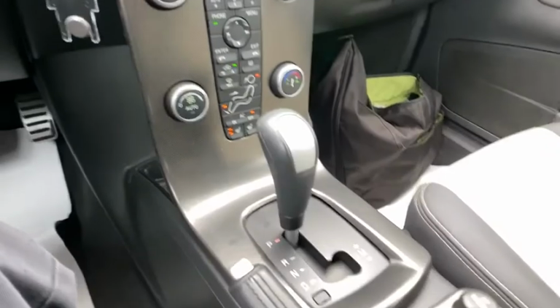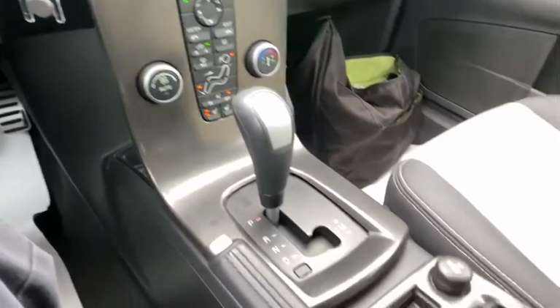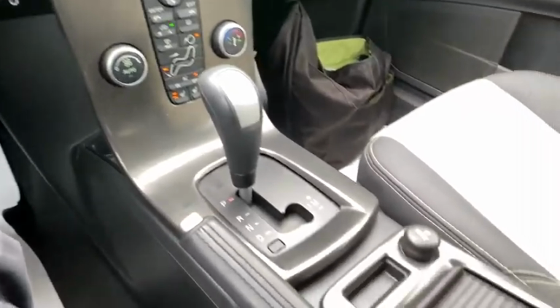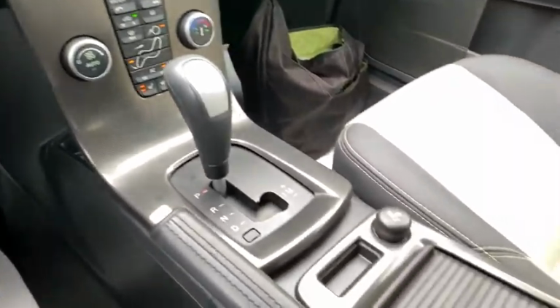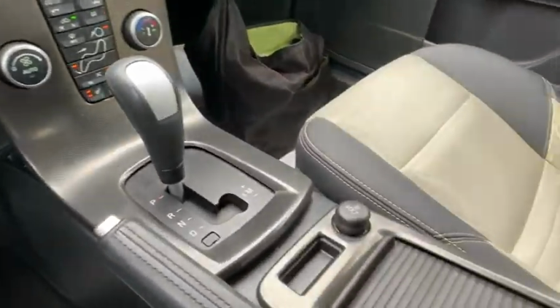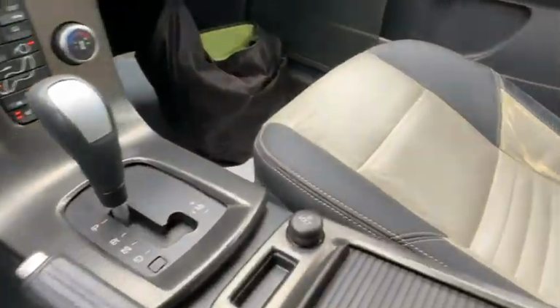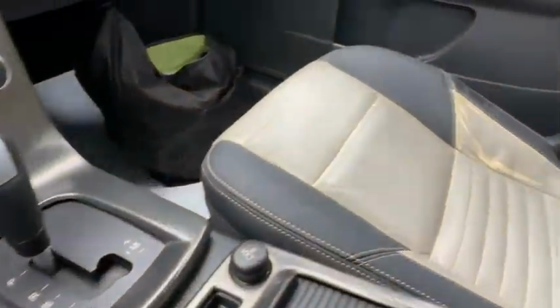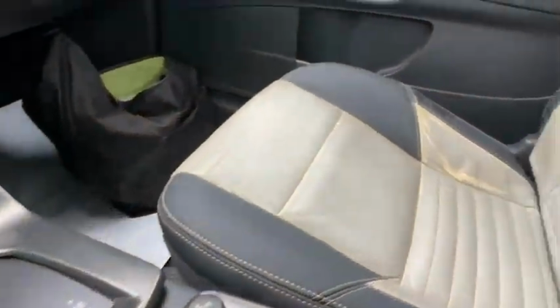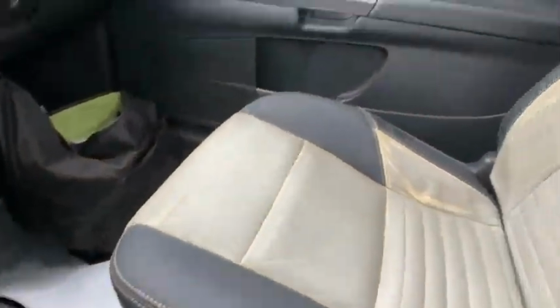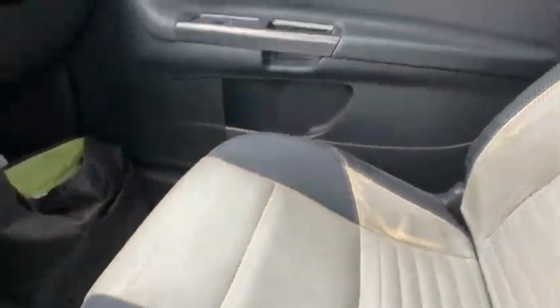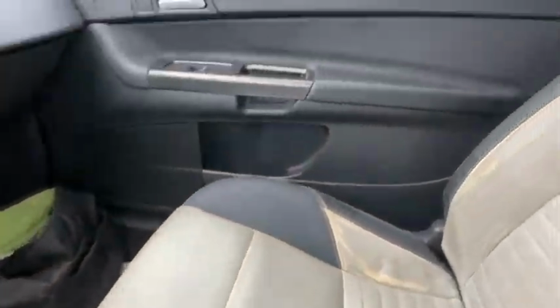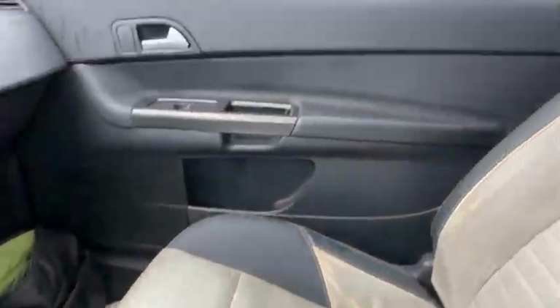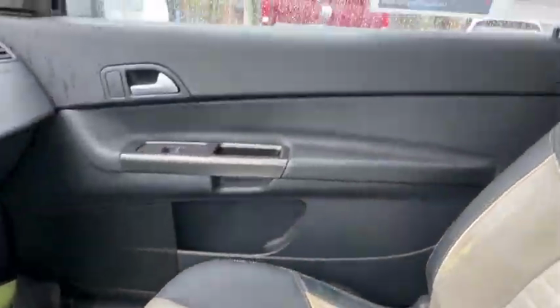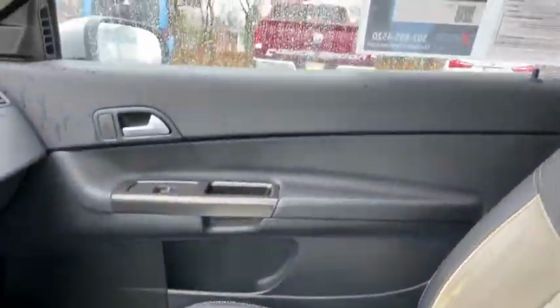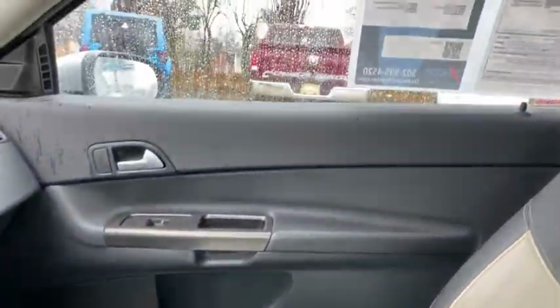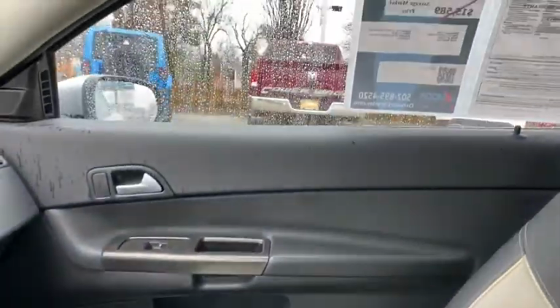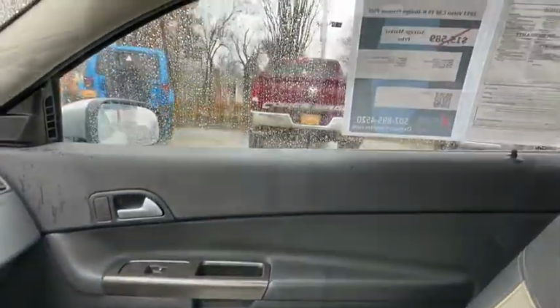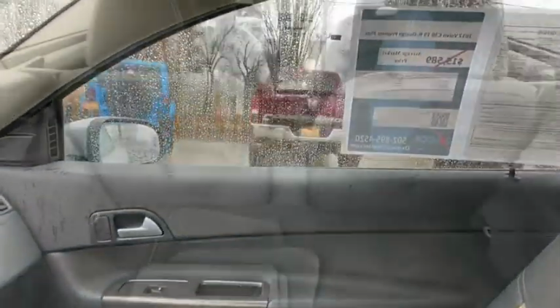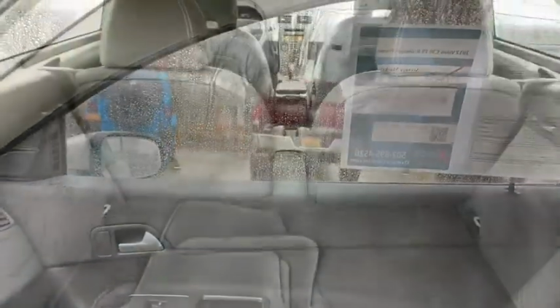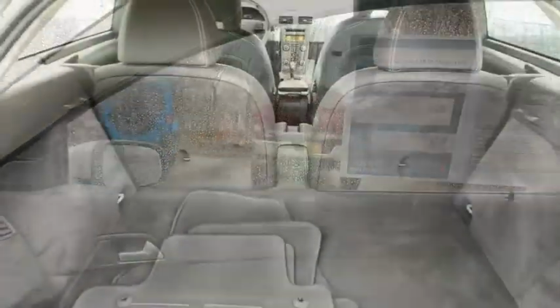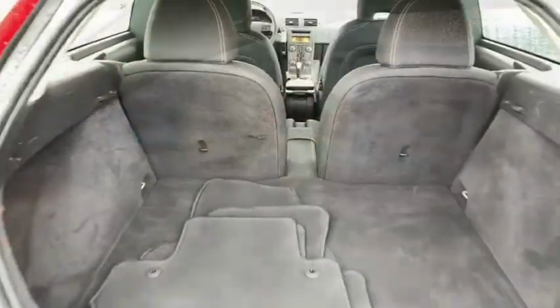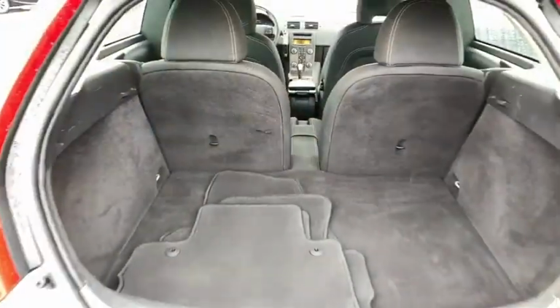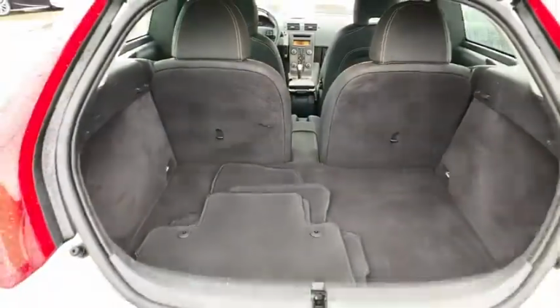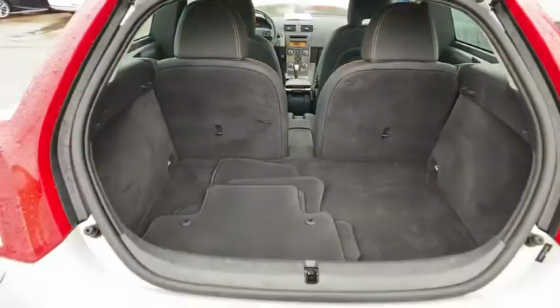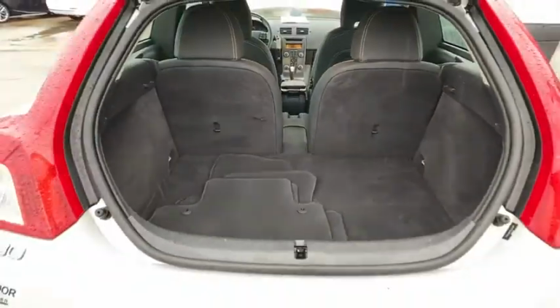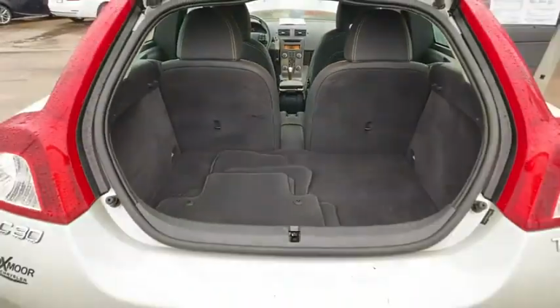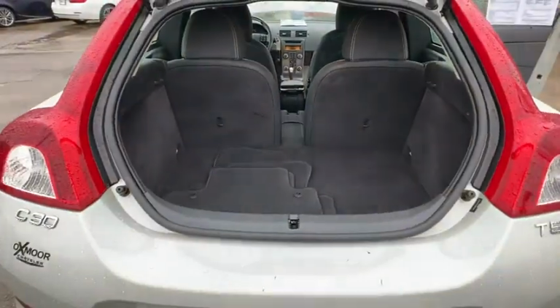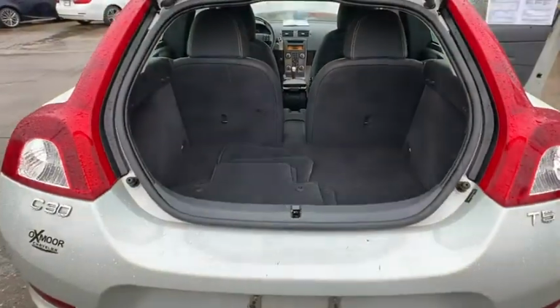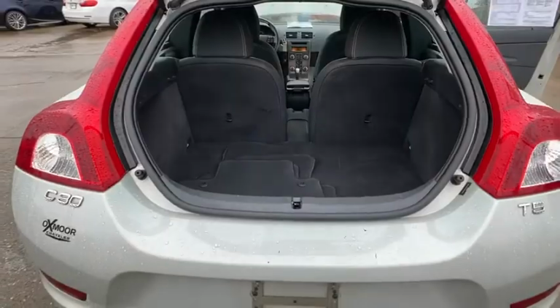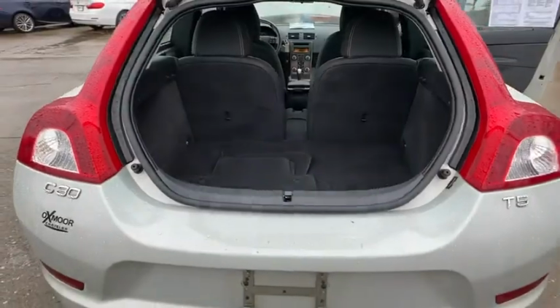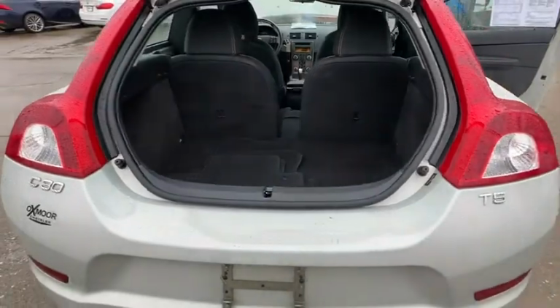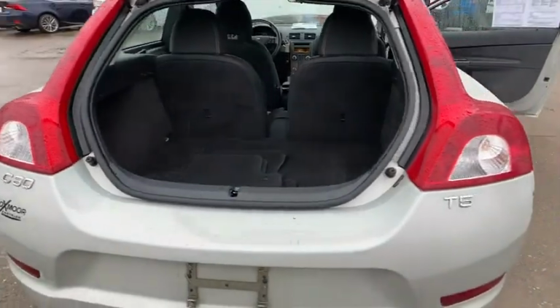Trip computer, panic alarm, tachometer, remote keyless entry, brake assist, power moonroof.